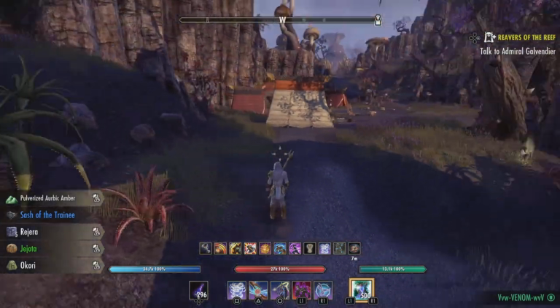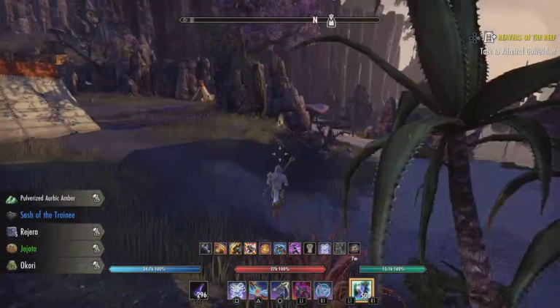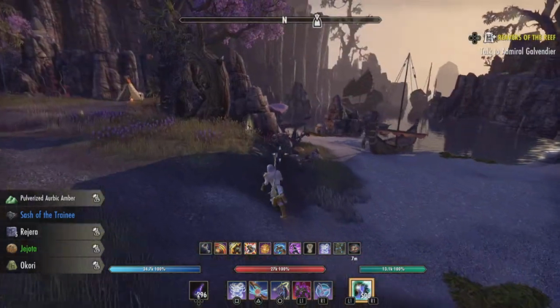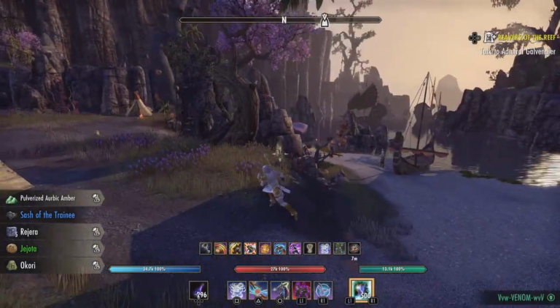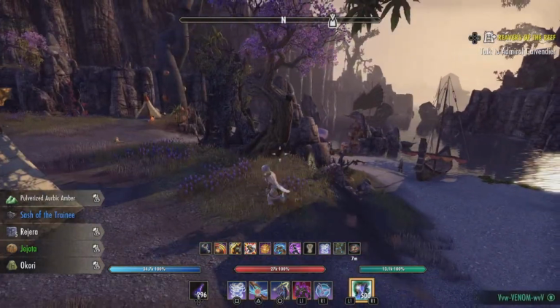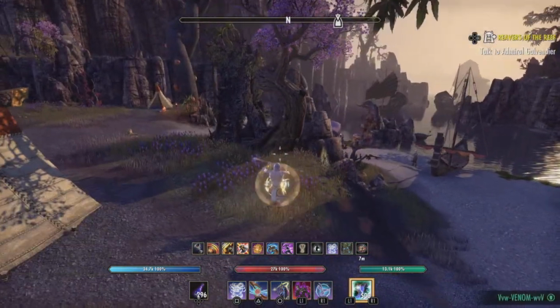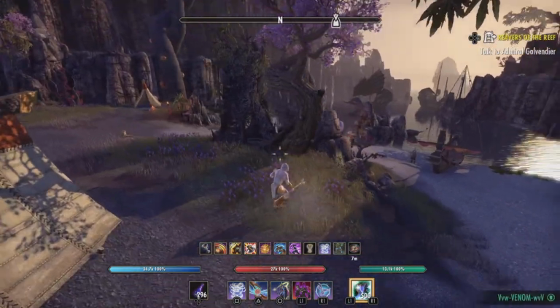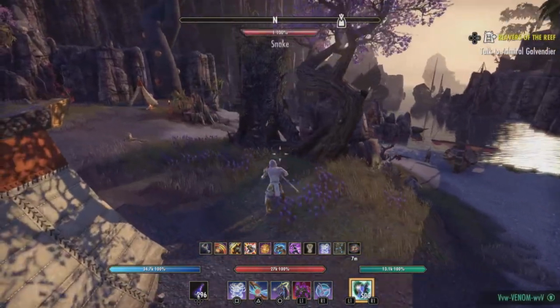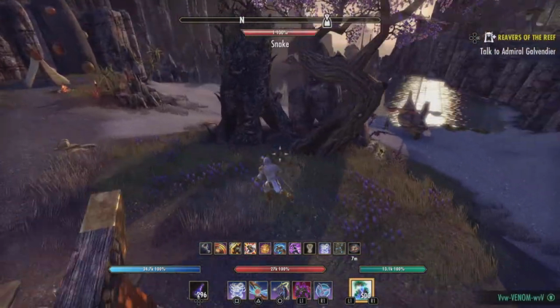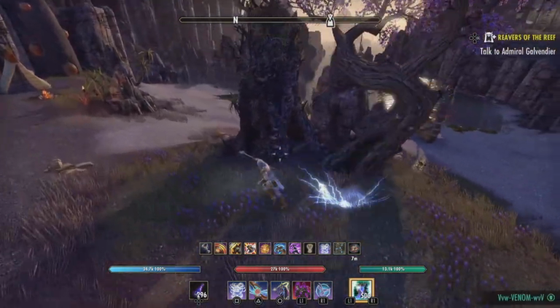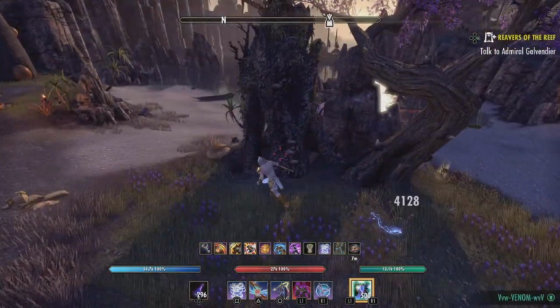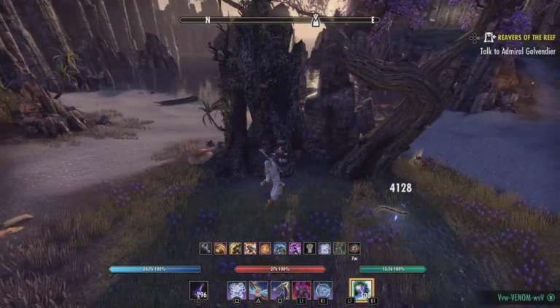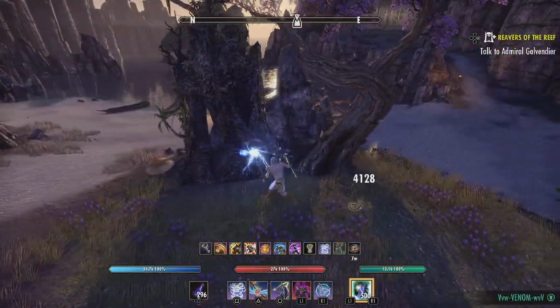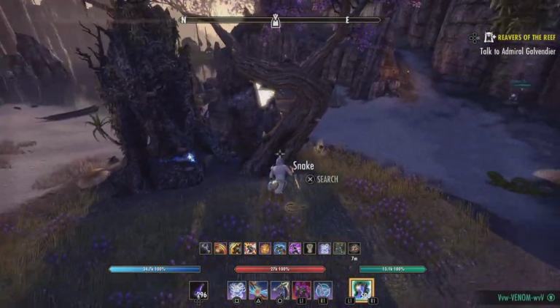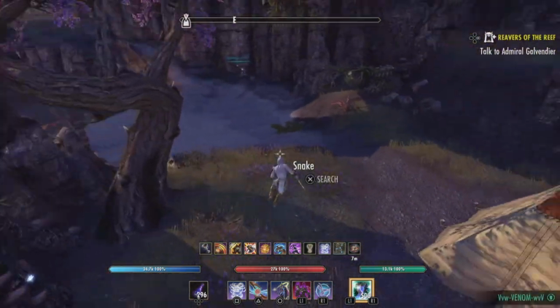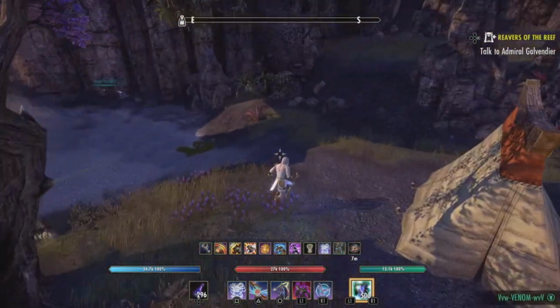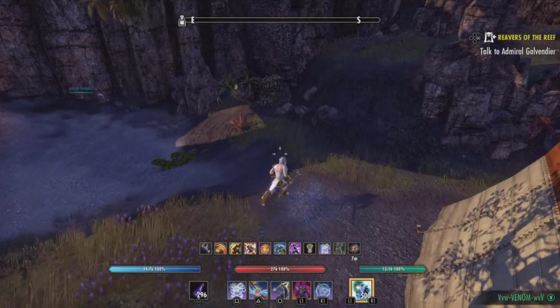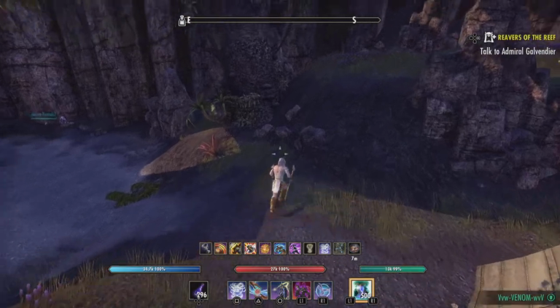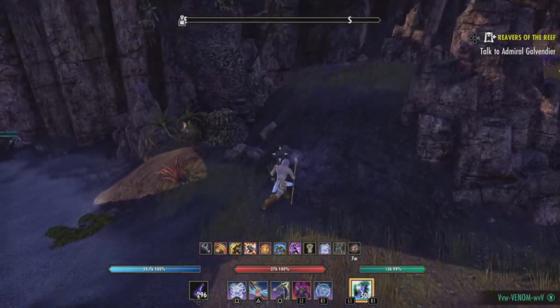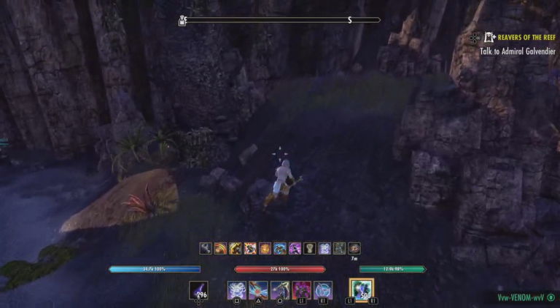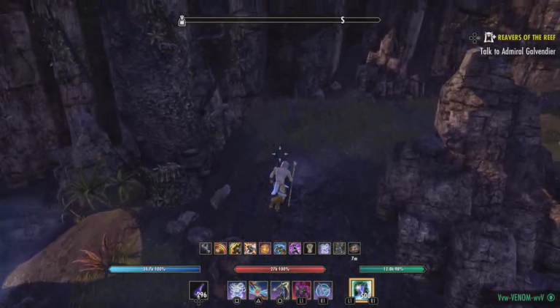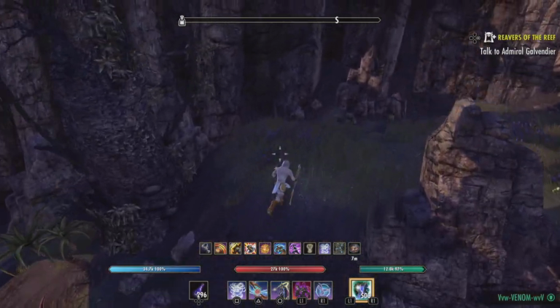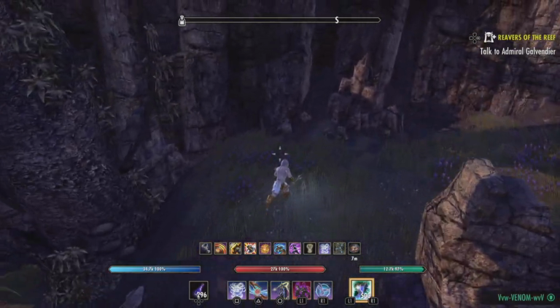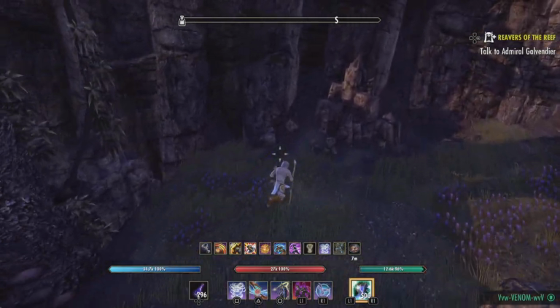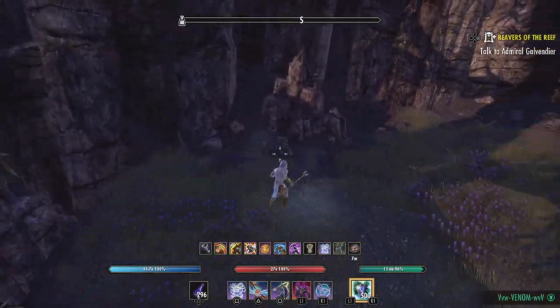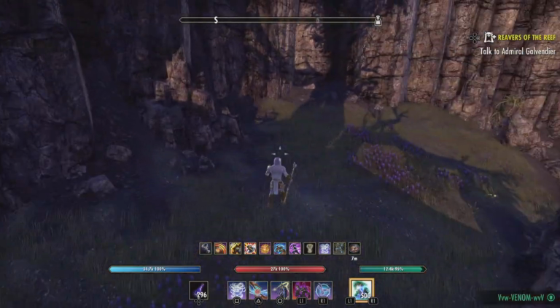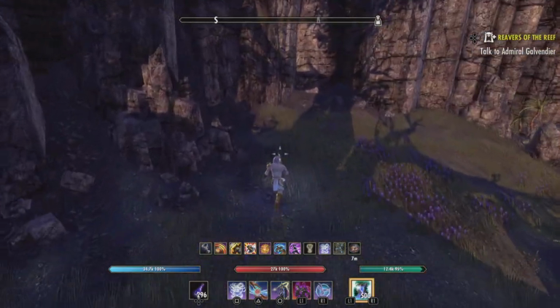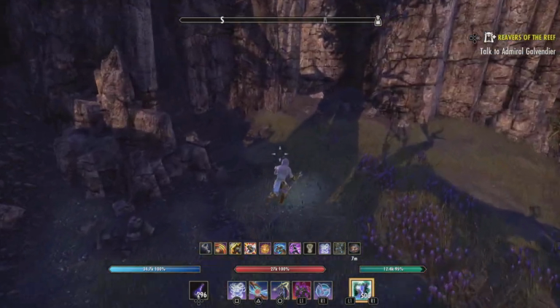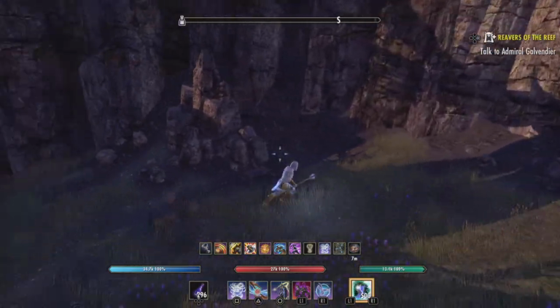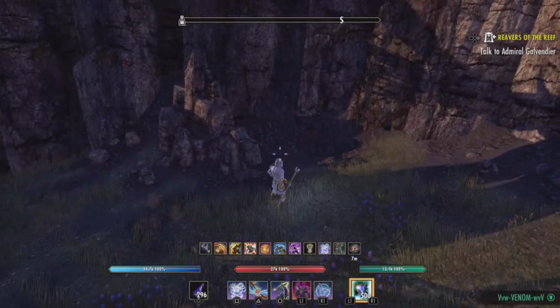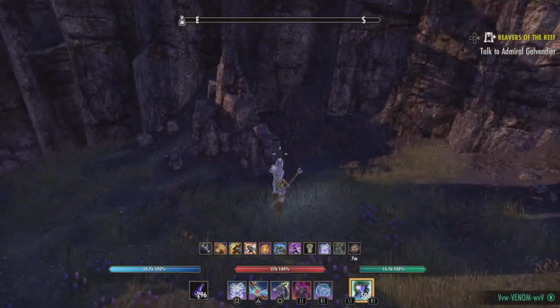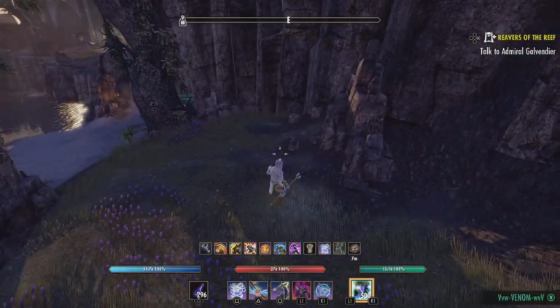These other things I just picked up are Stygic portals — that's from the Stygic skill line. They take the place of a runestone.